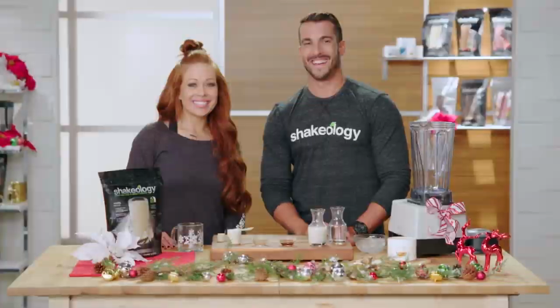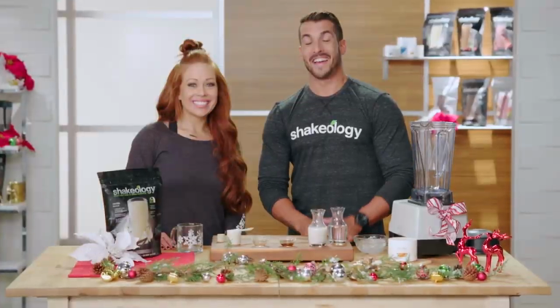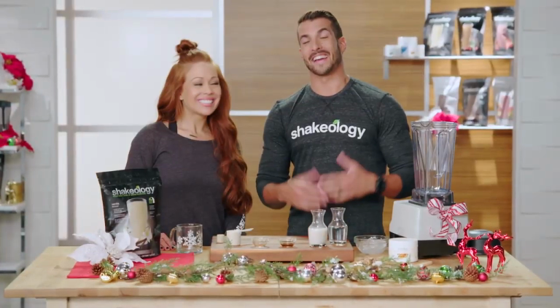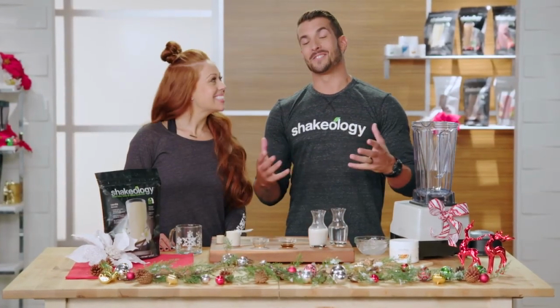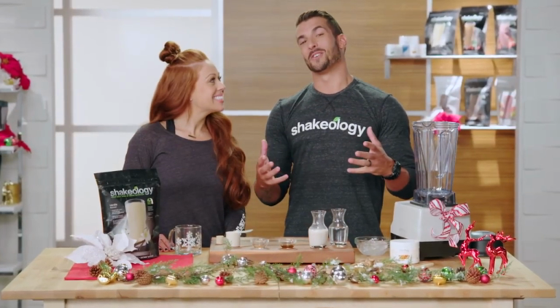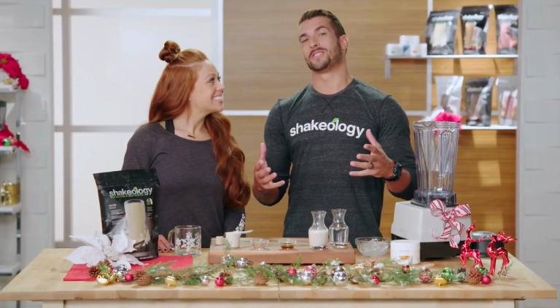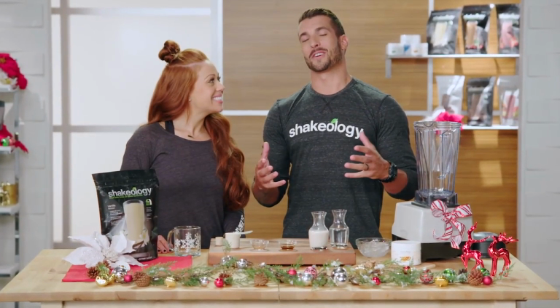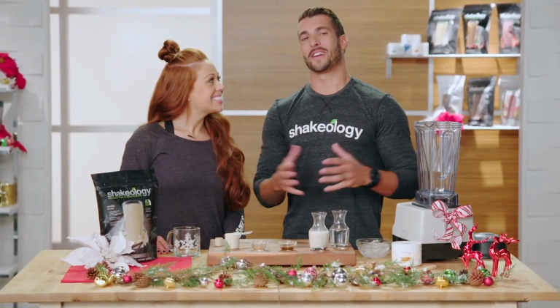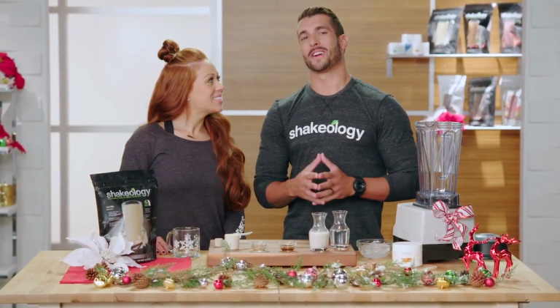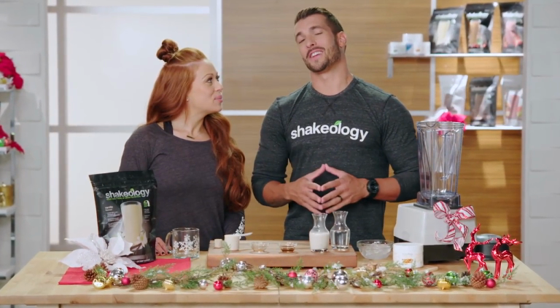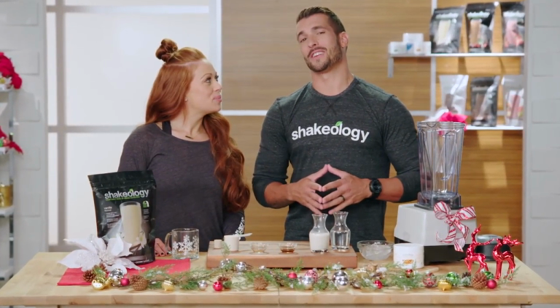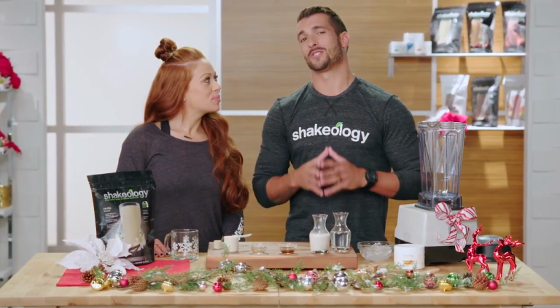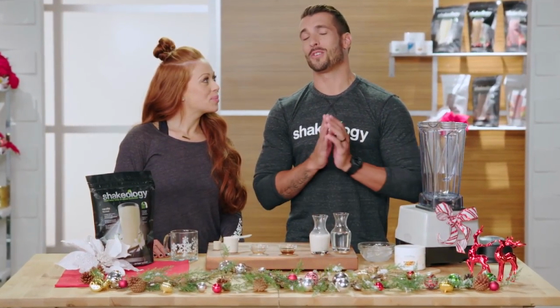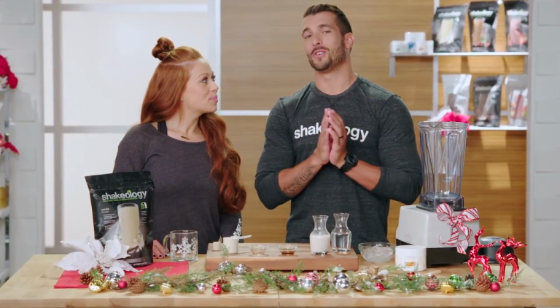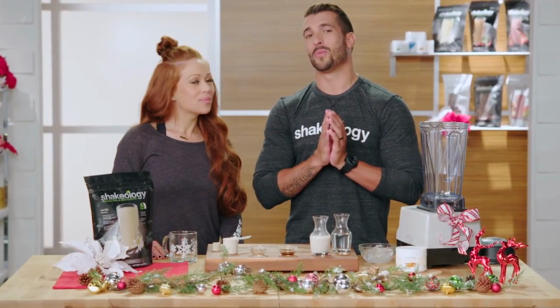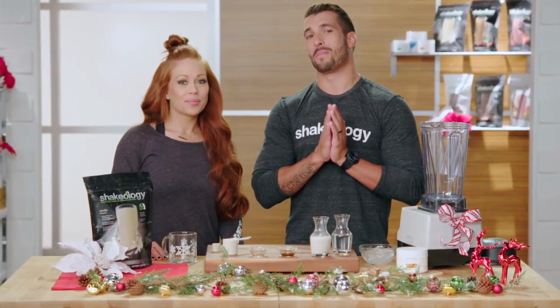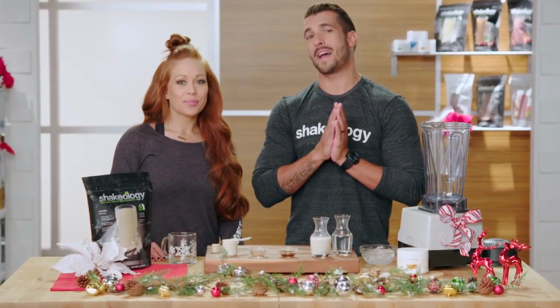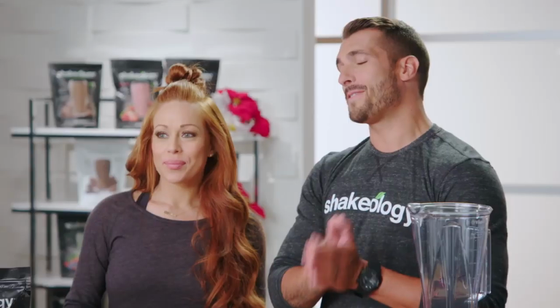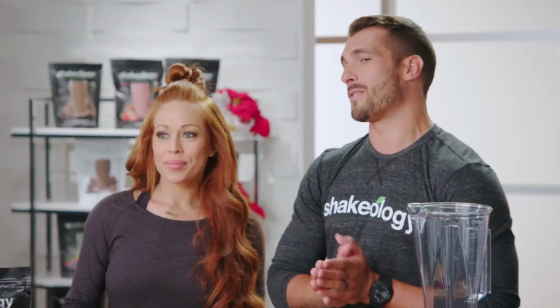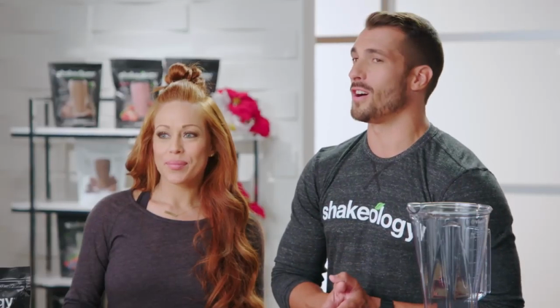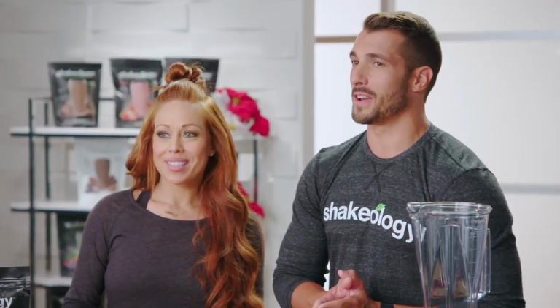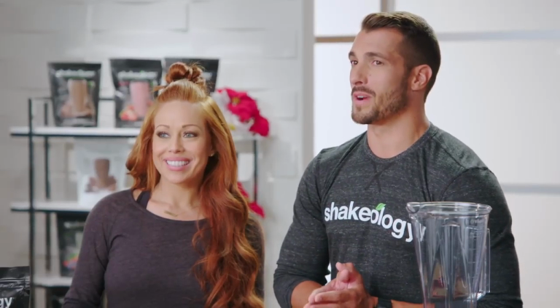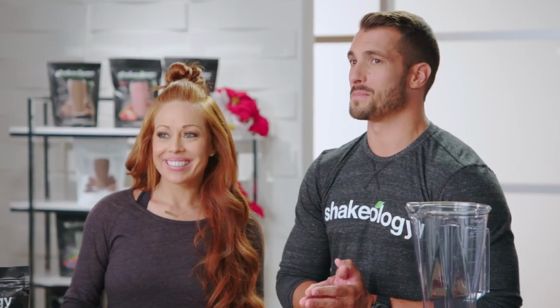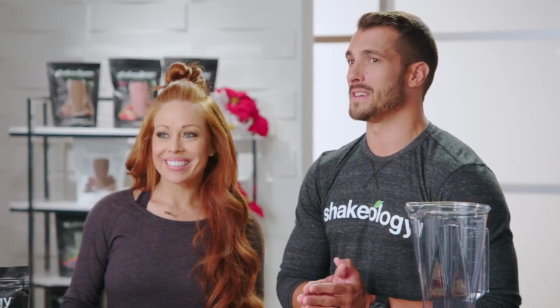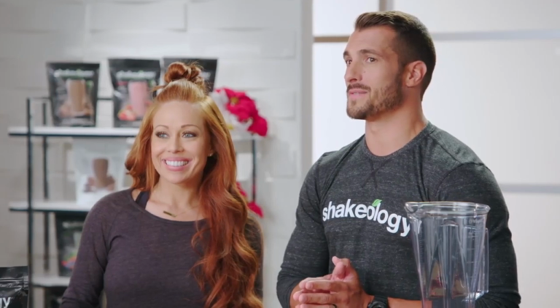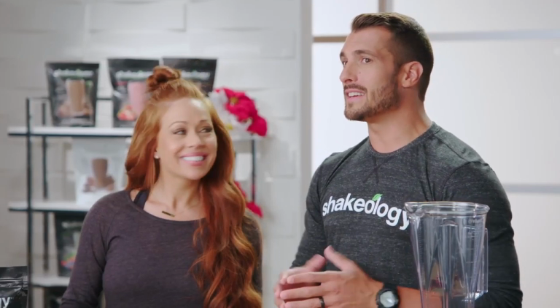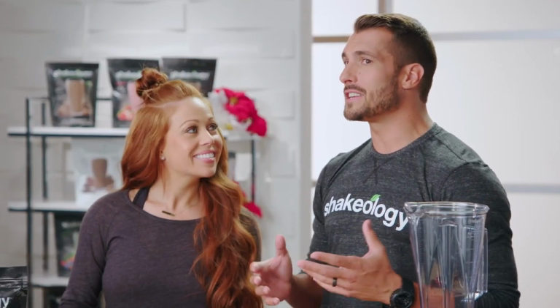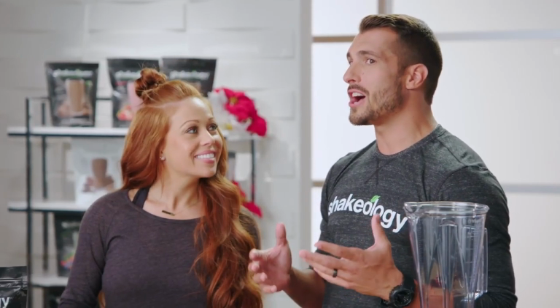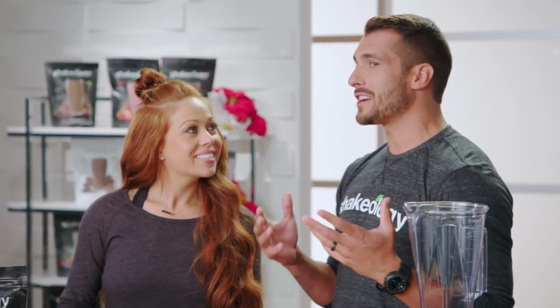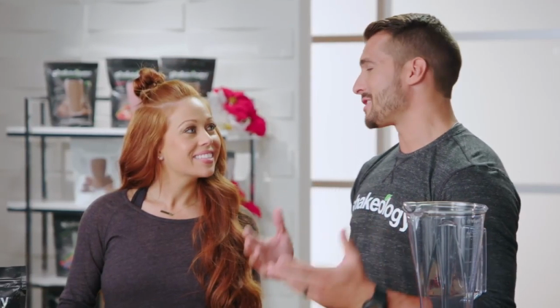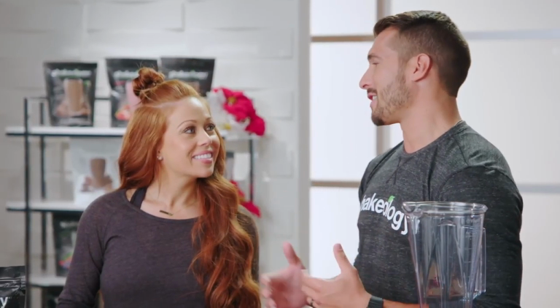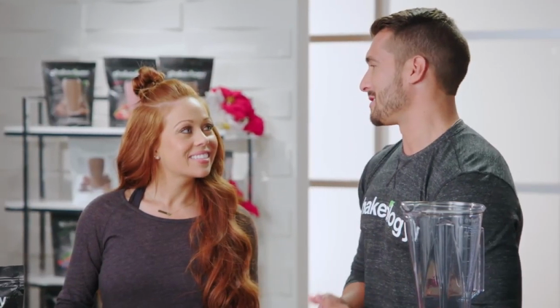Hey guys, Joel and Jericho here today to show you one of my favorite holiday recipes: Vanilla Nog Shakeology.